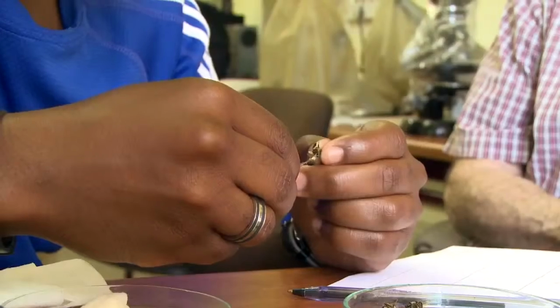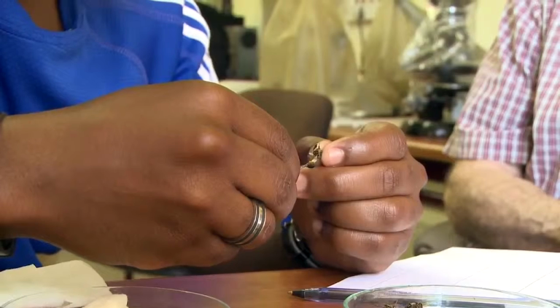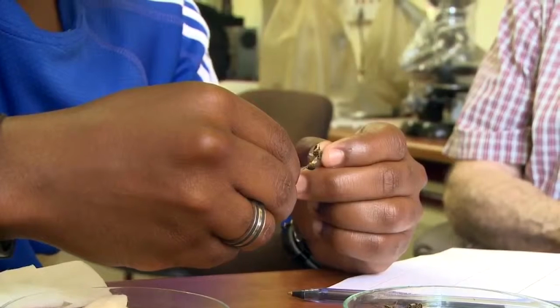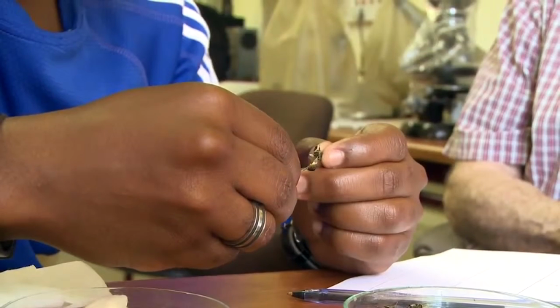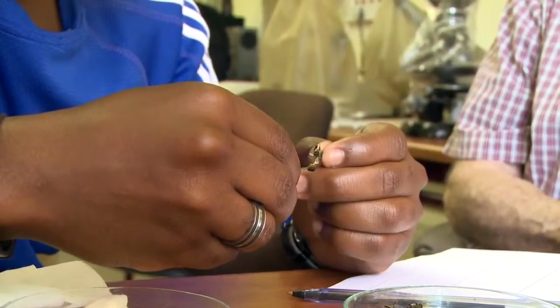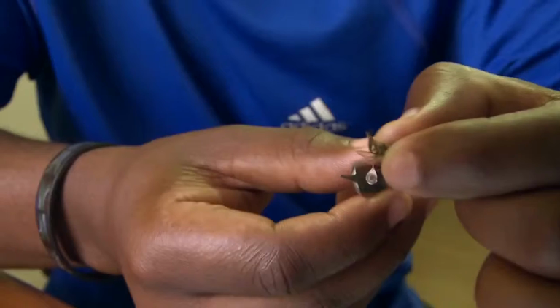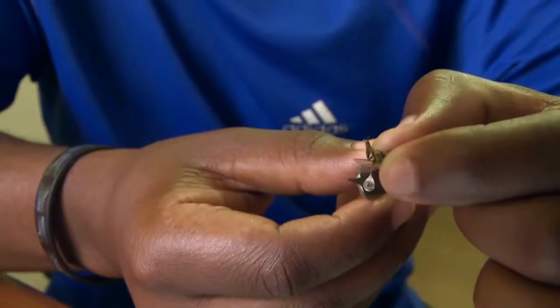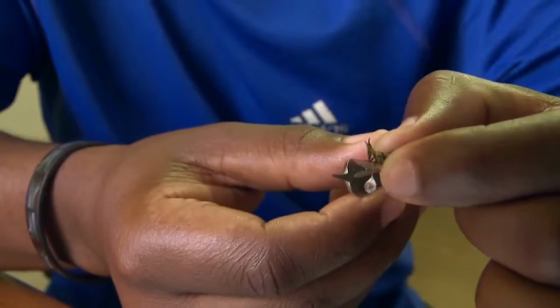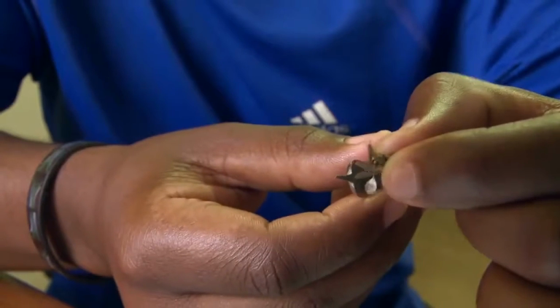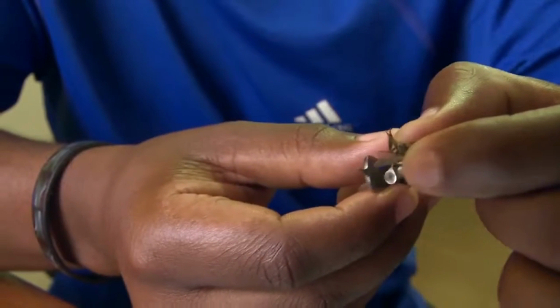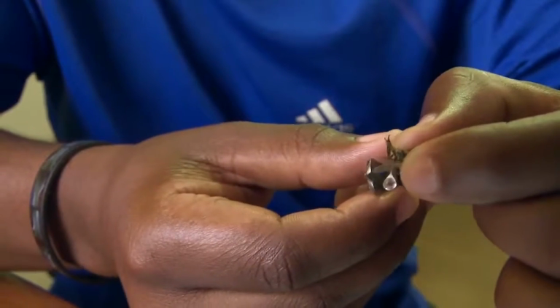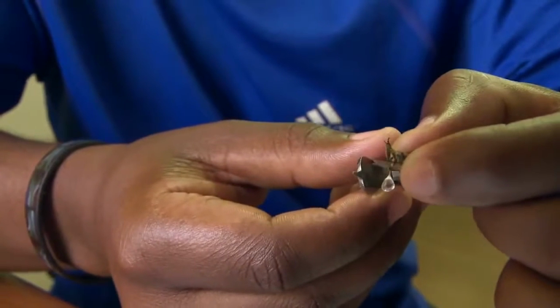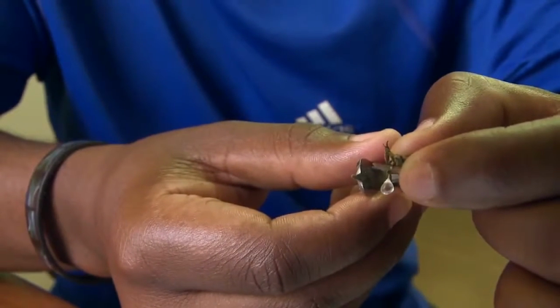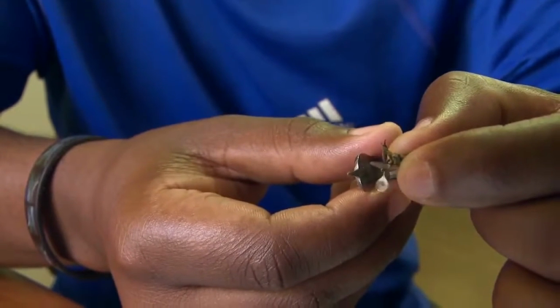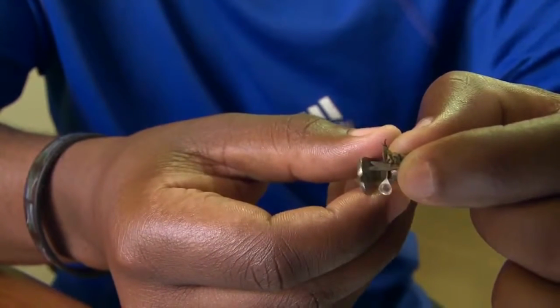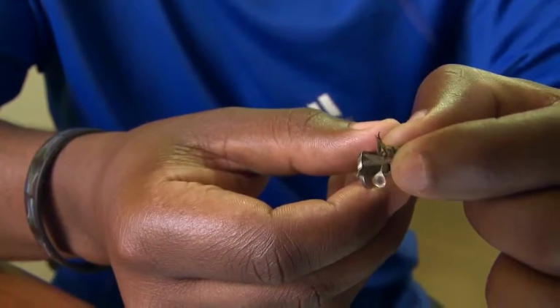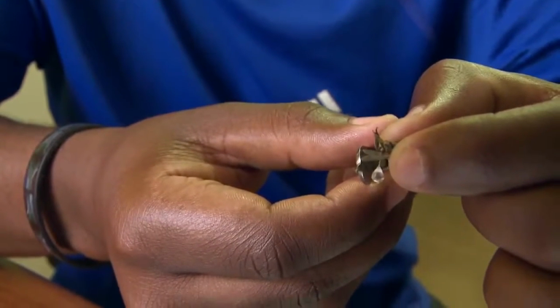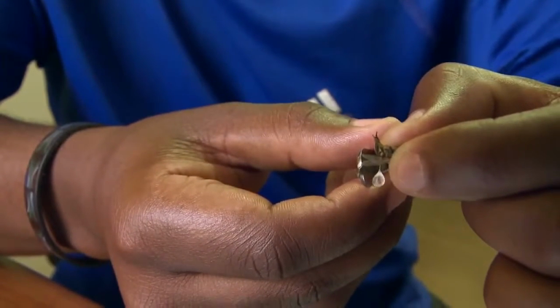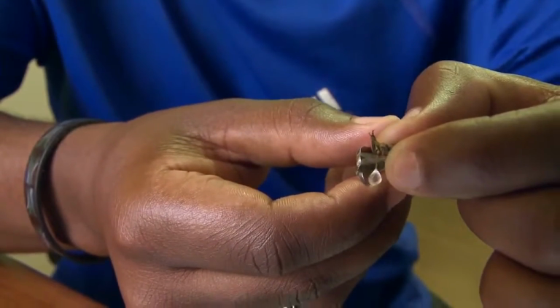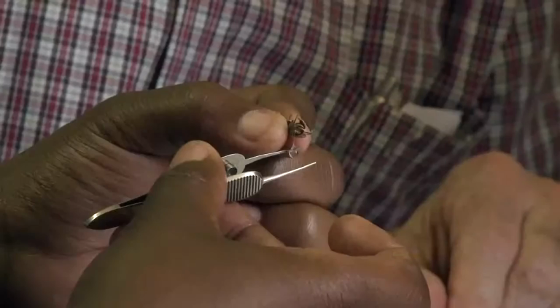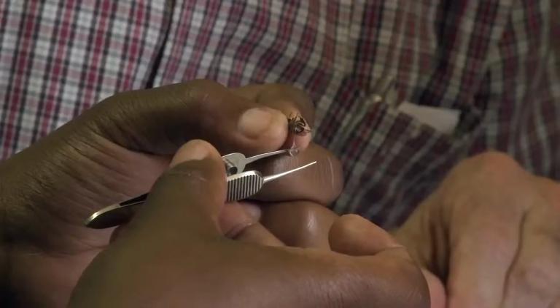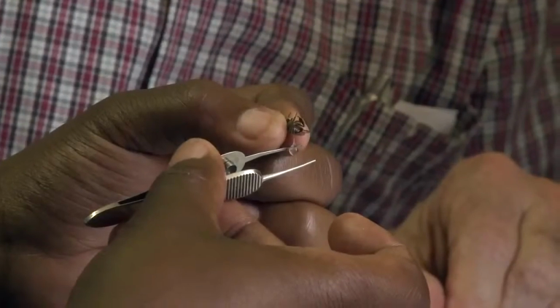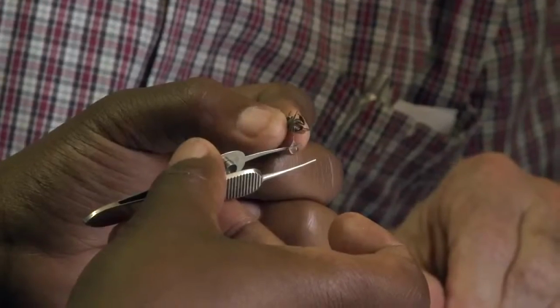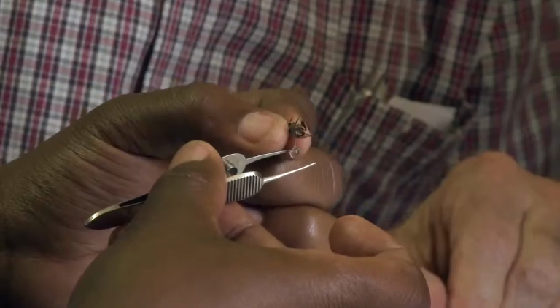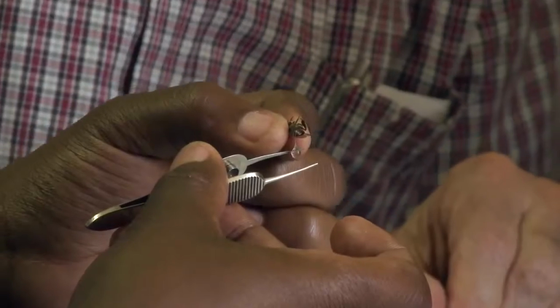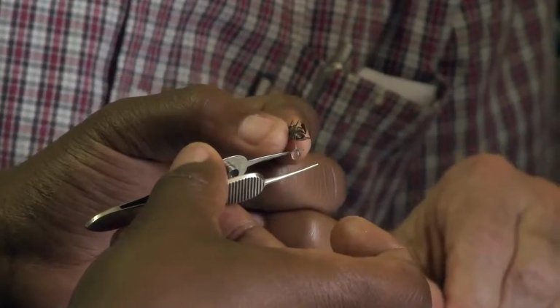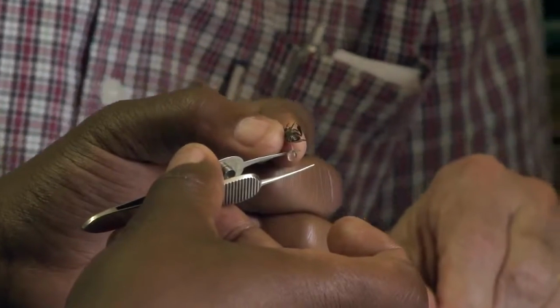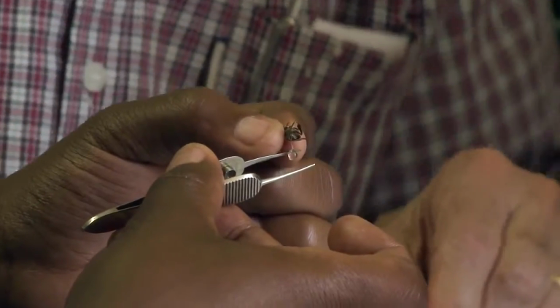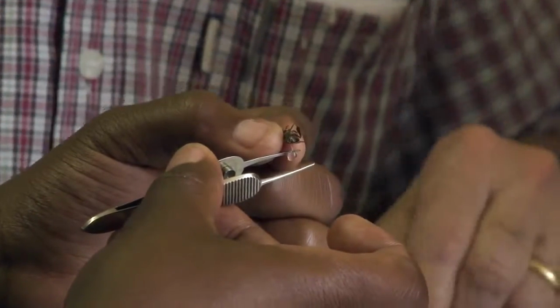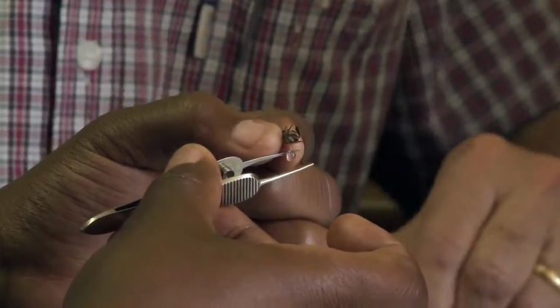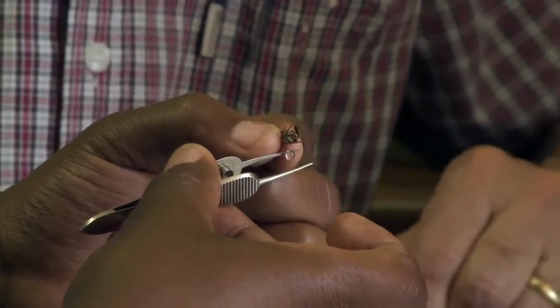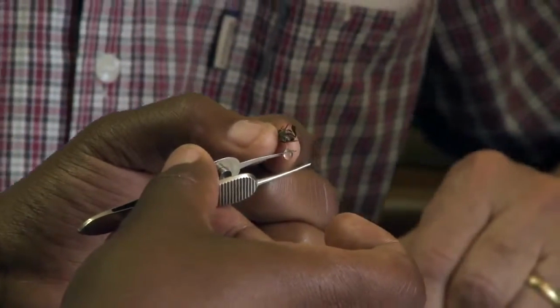This is the honey stomach that I've just pulled out from the abdomen of the bee. I'll give it a three. Yeah, I agree.